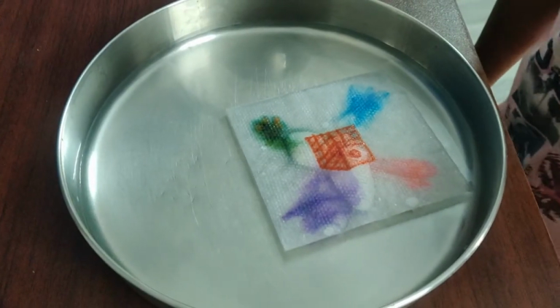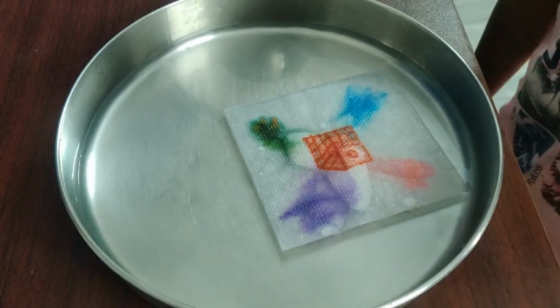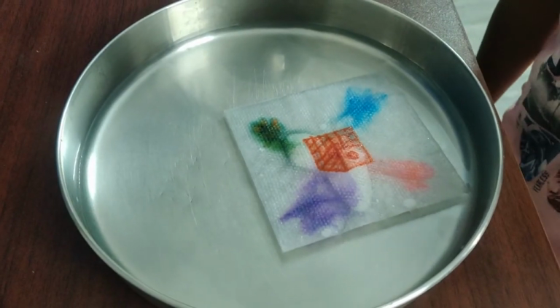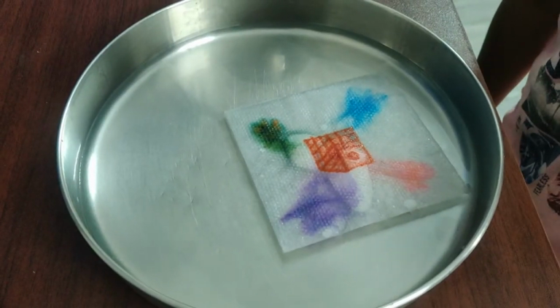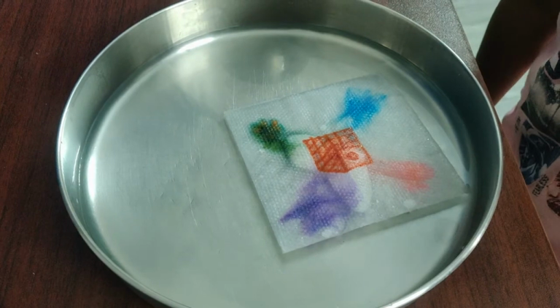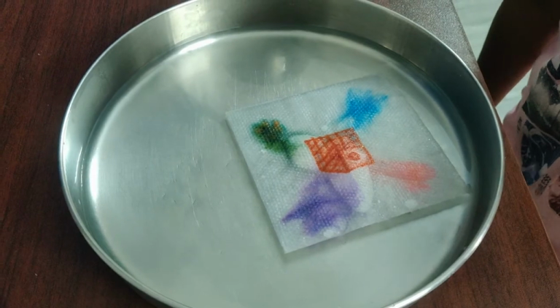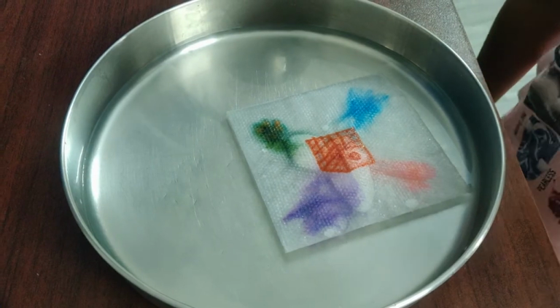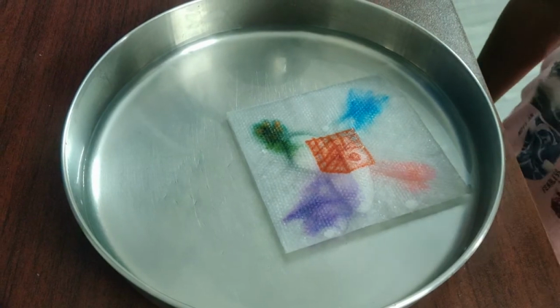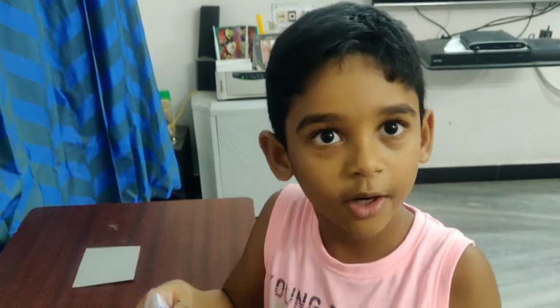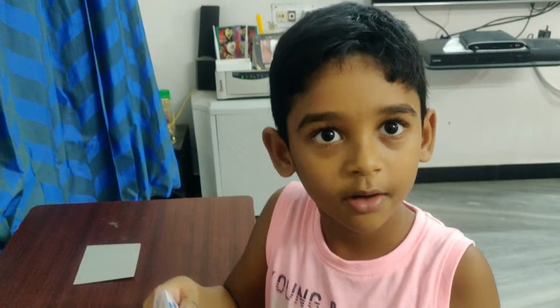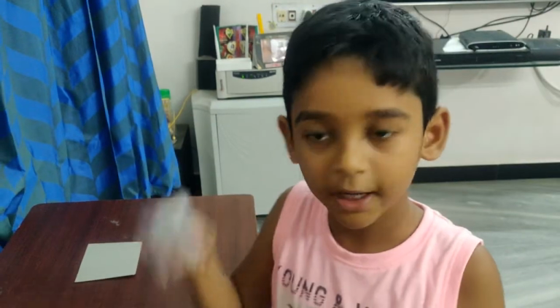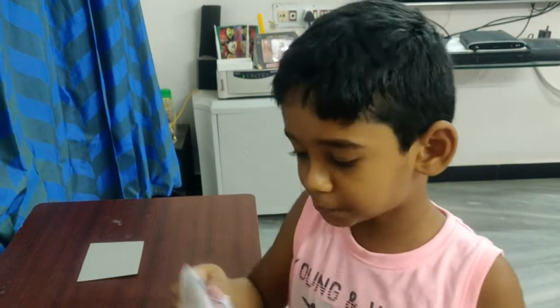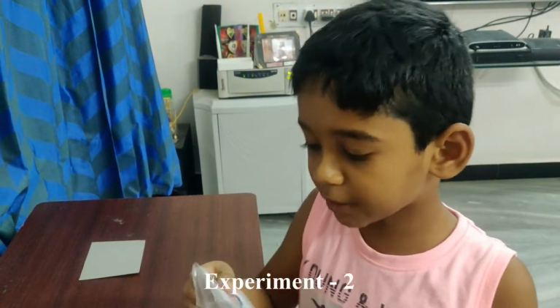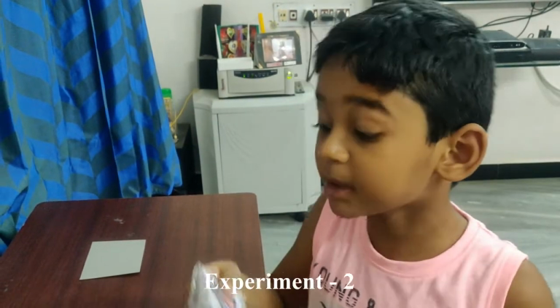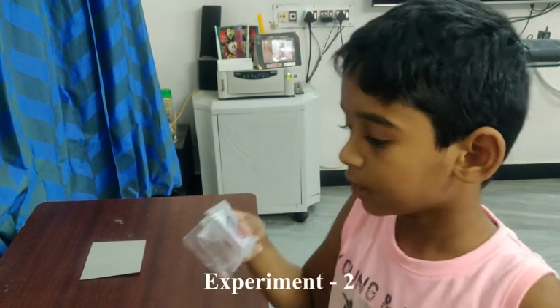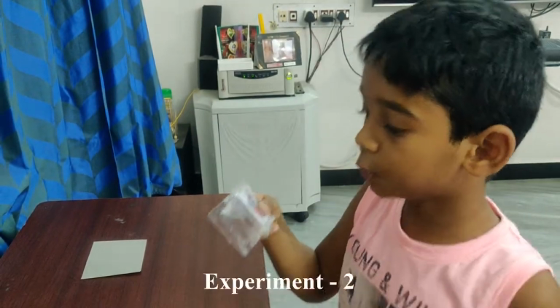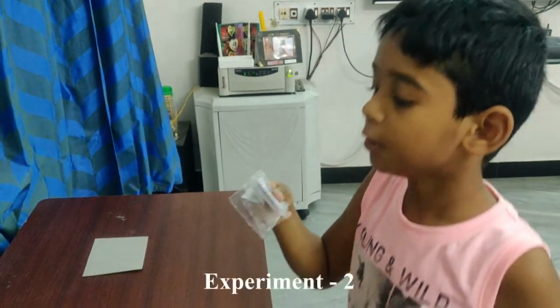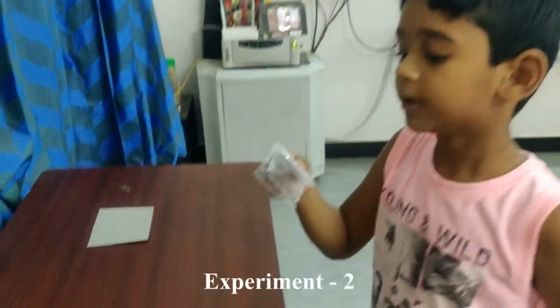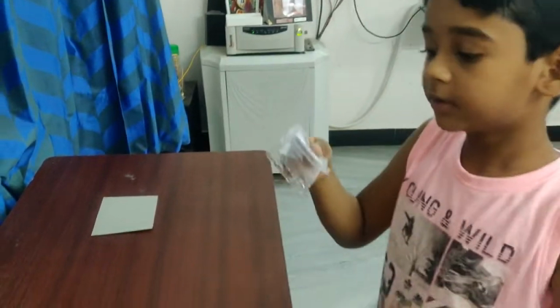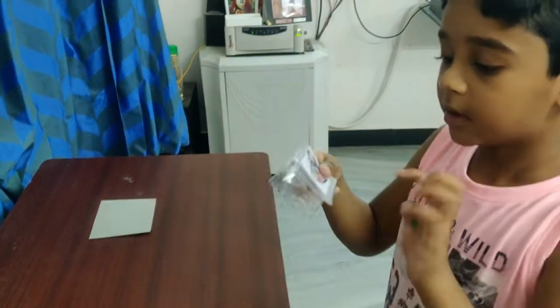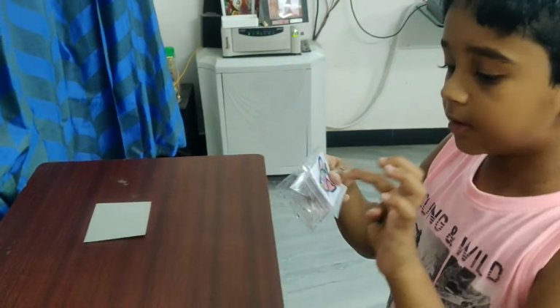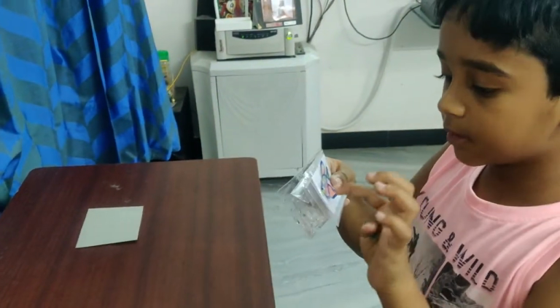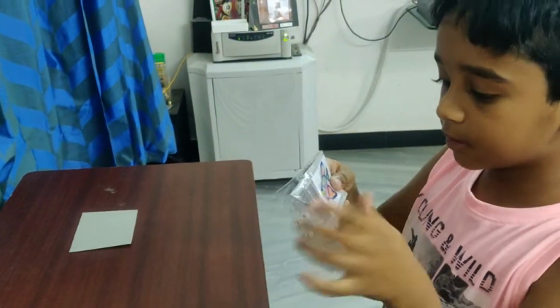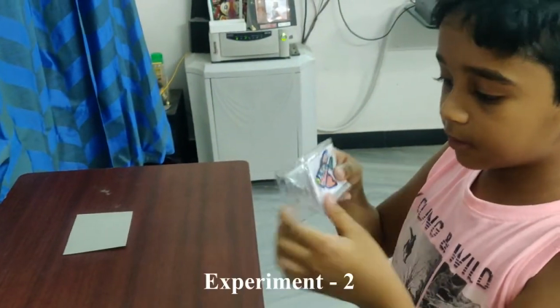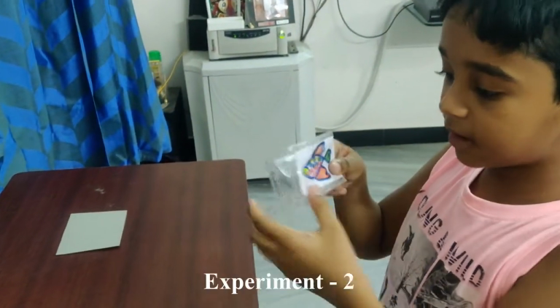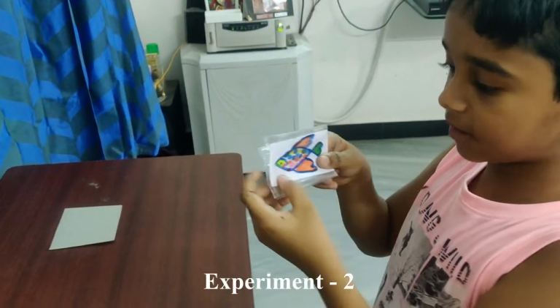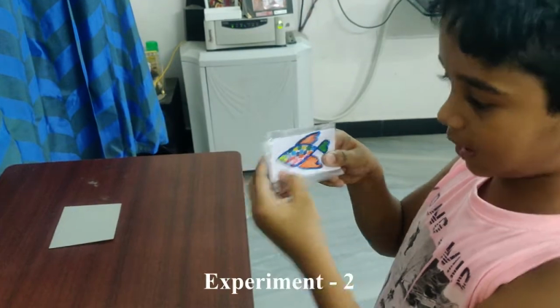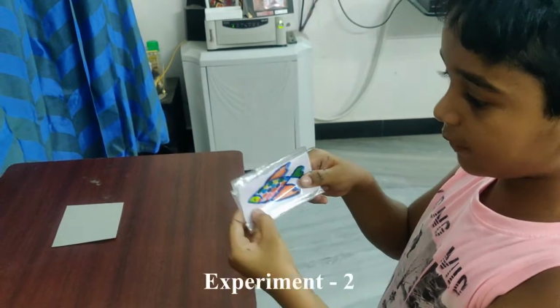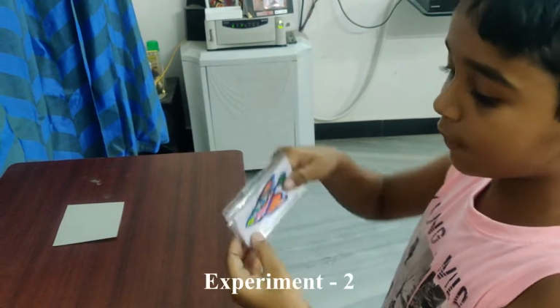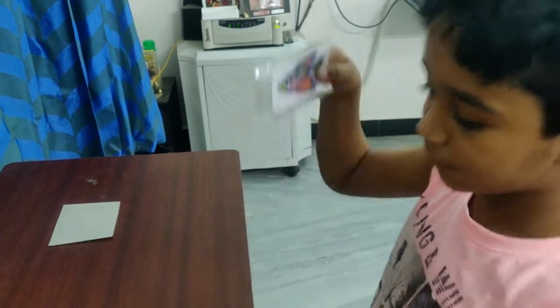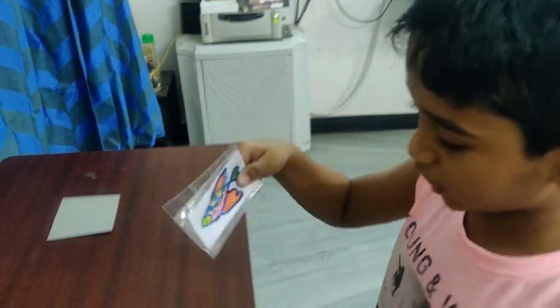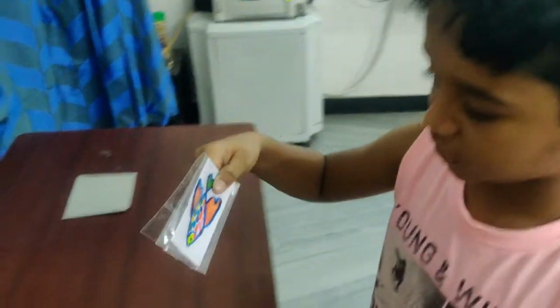Hooray! That's how the magic works. Experiment 2 — it's a colorful fish.